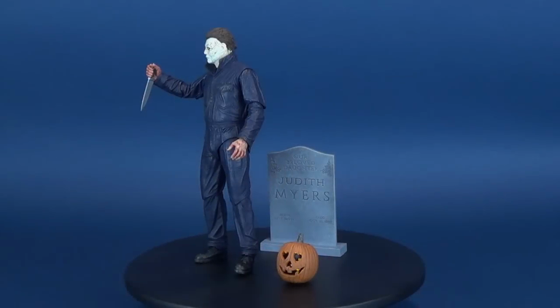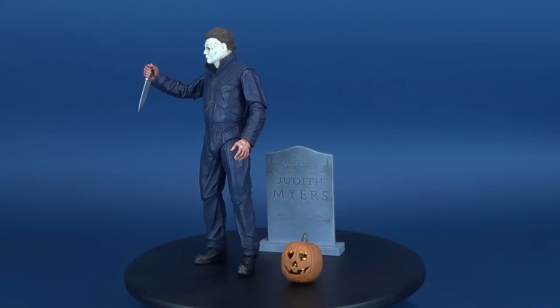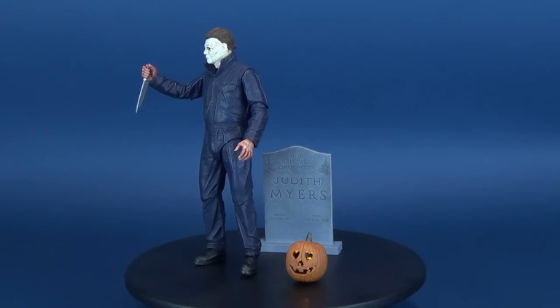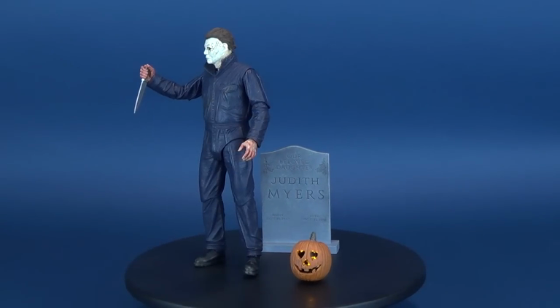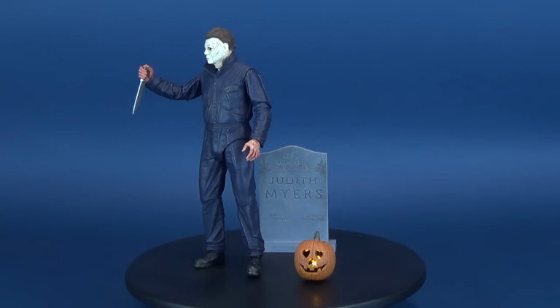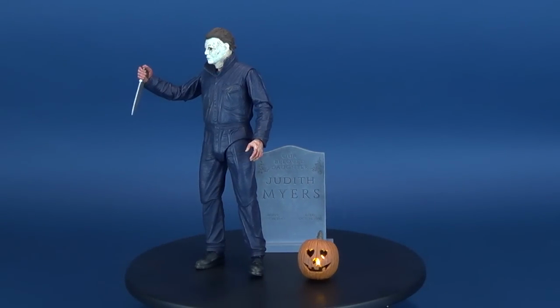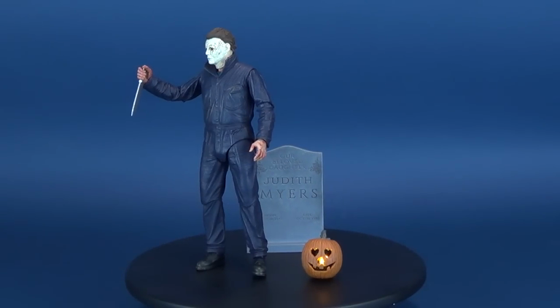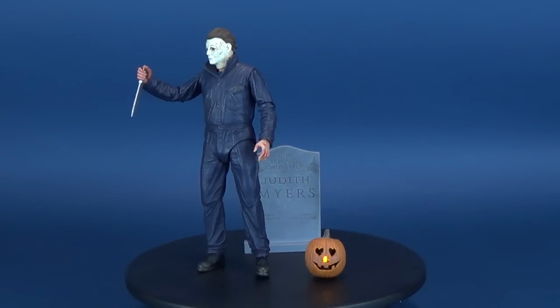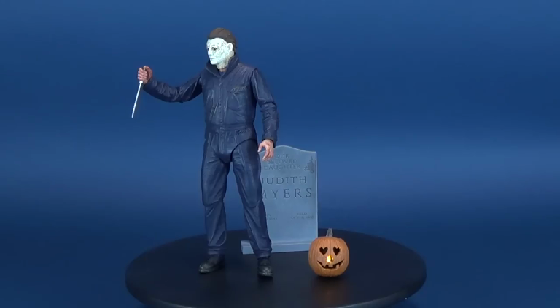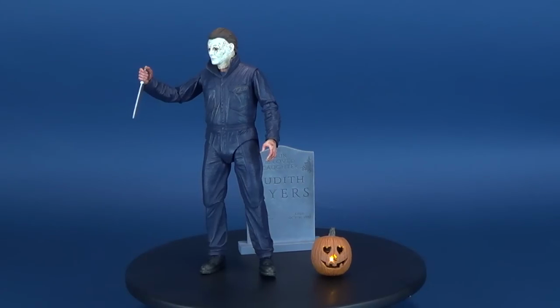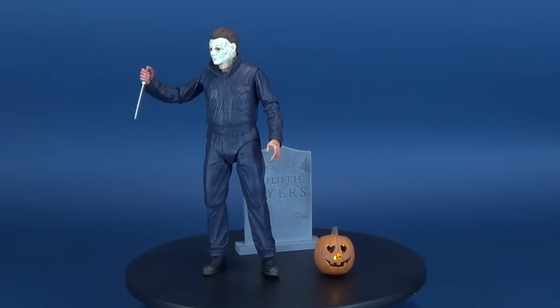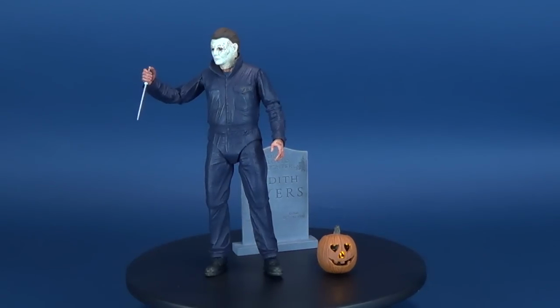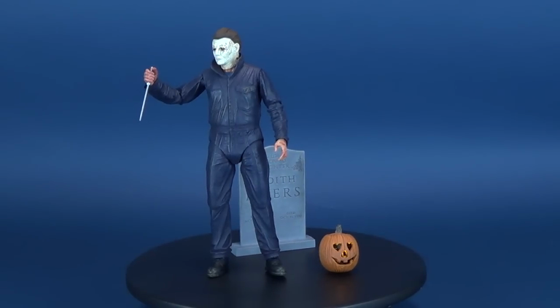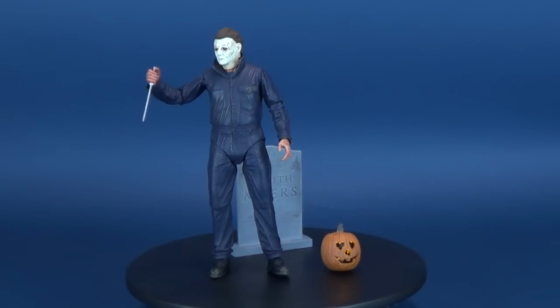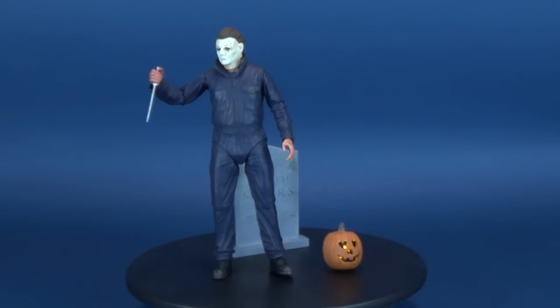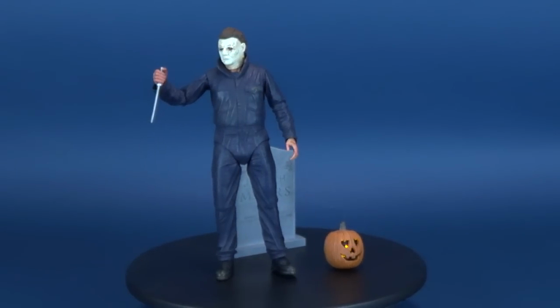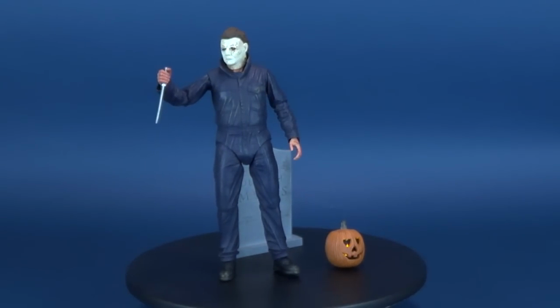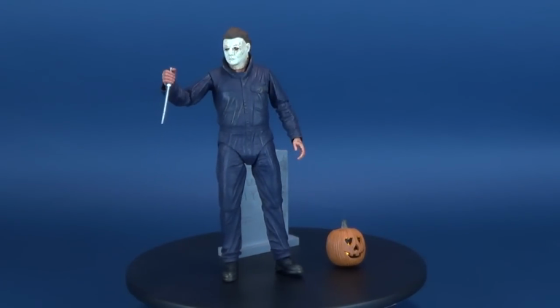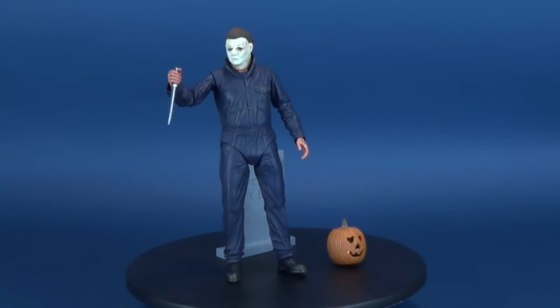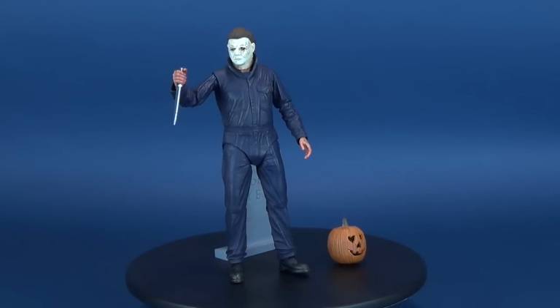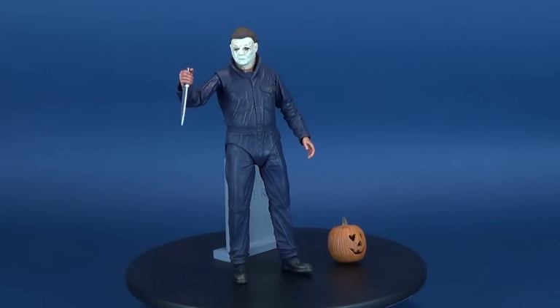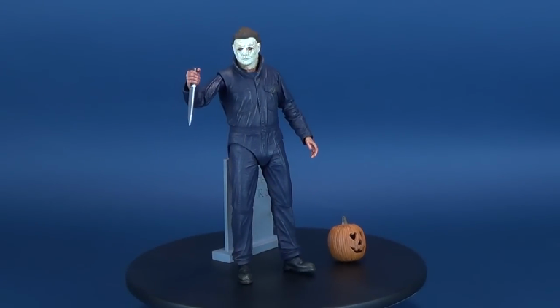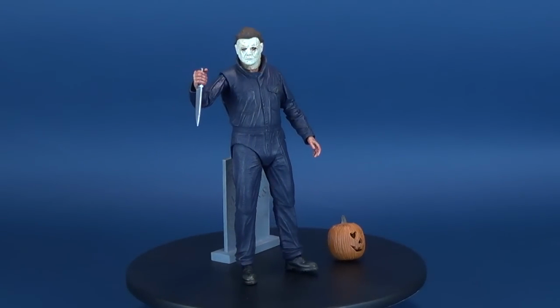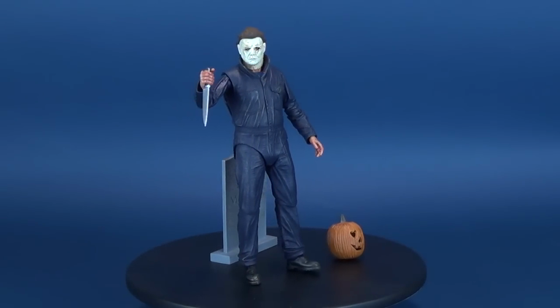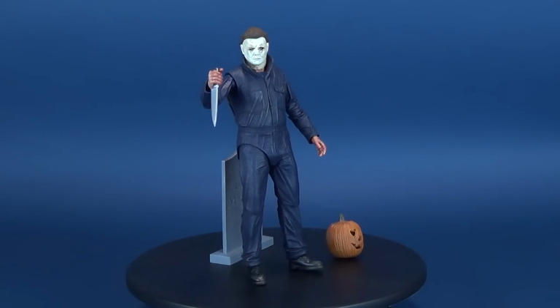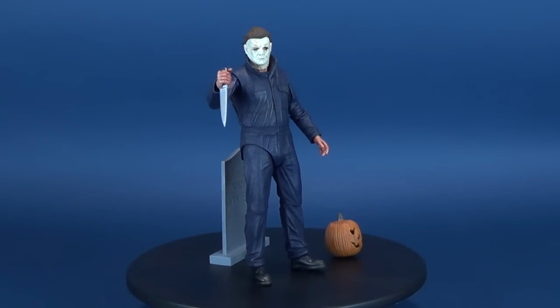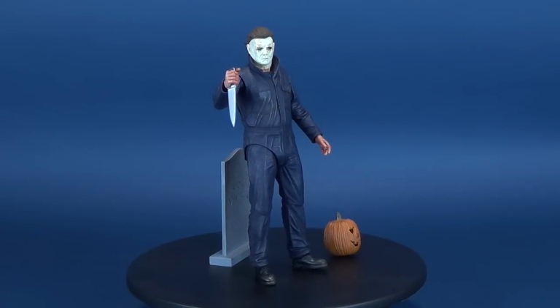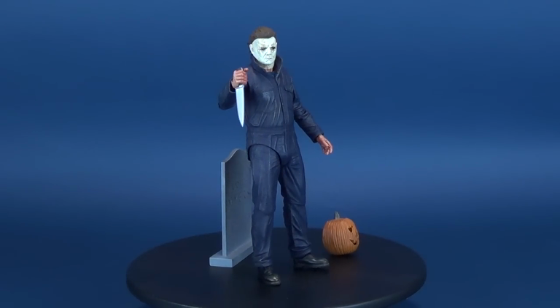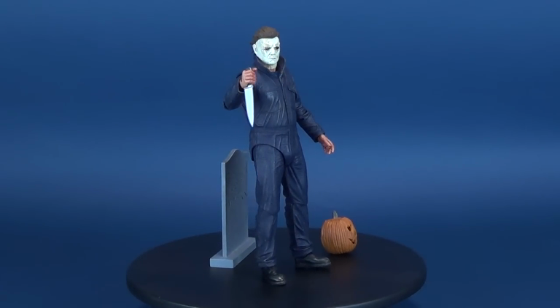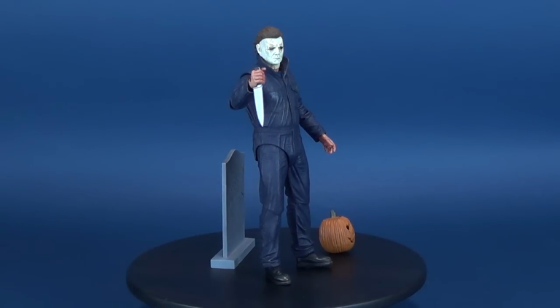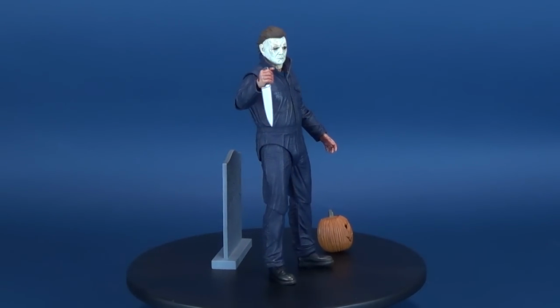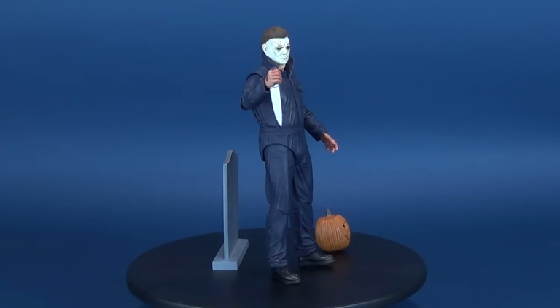In today's video, we finally have a look at the new NECA toys Halloween 2018 Michael Myers.